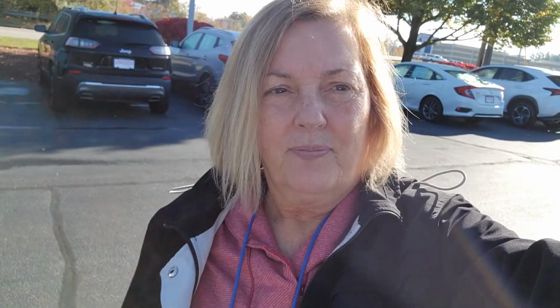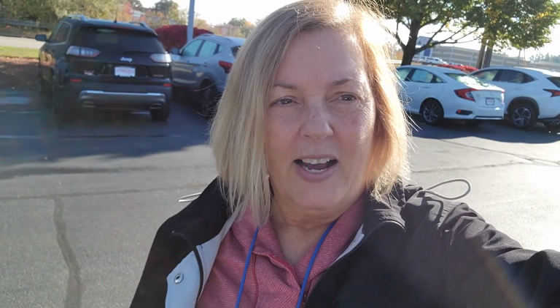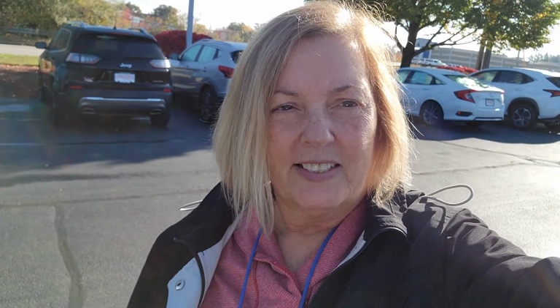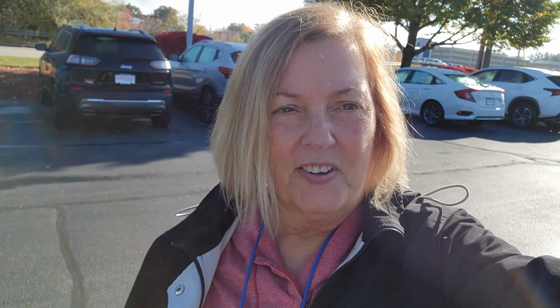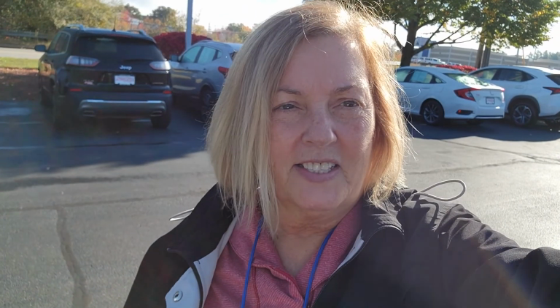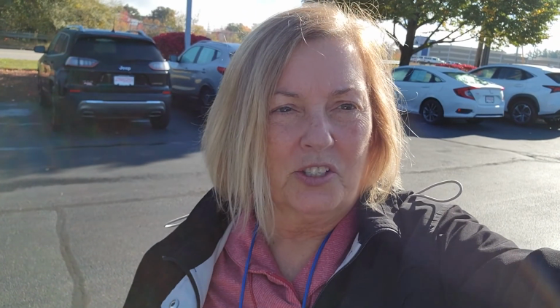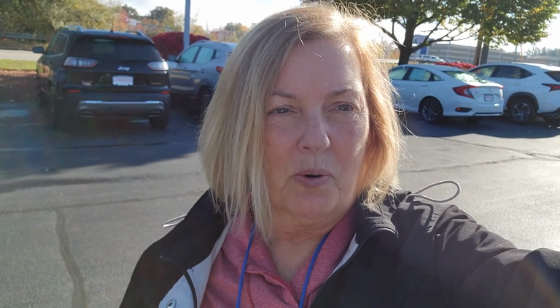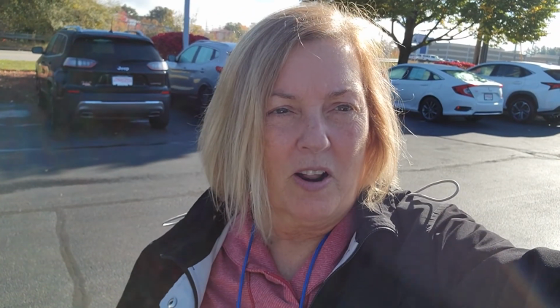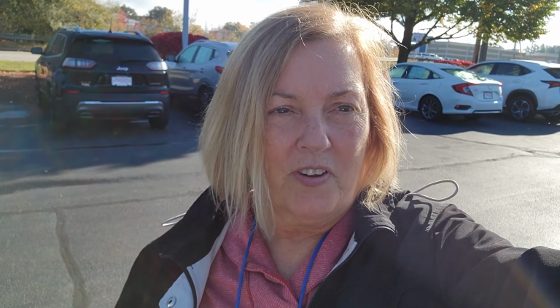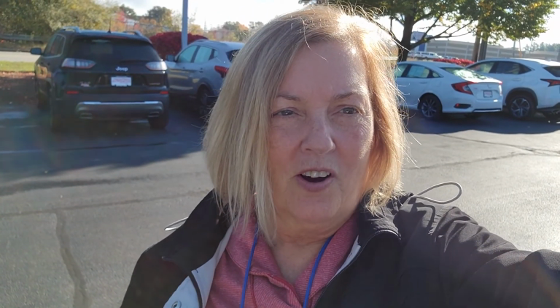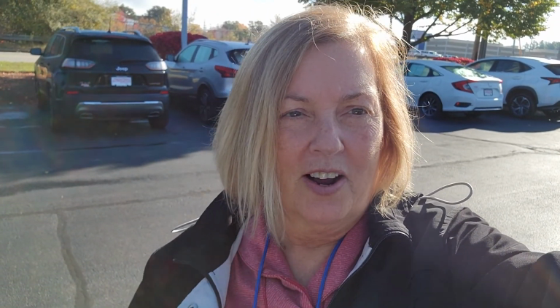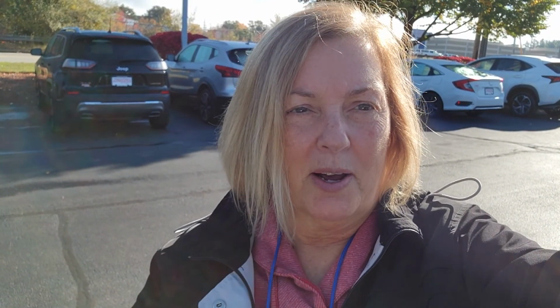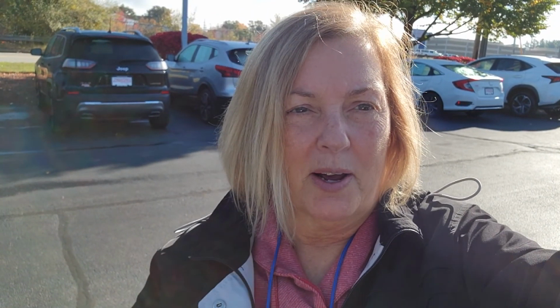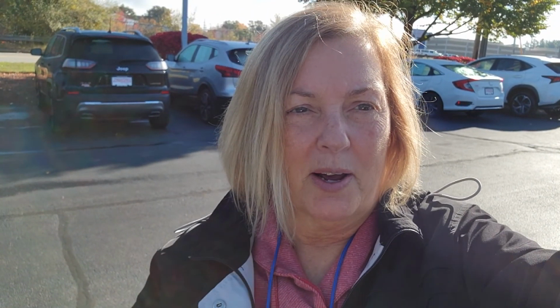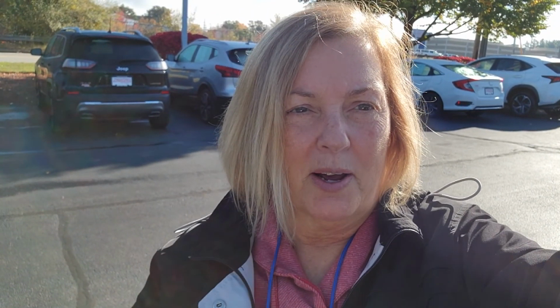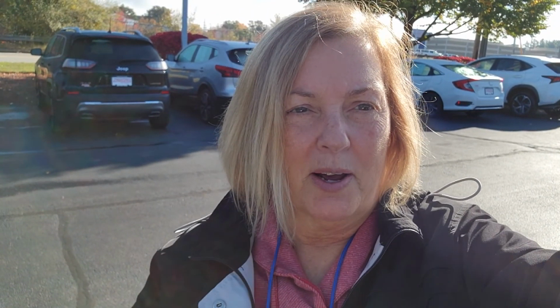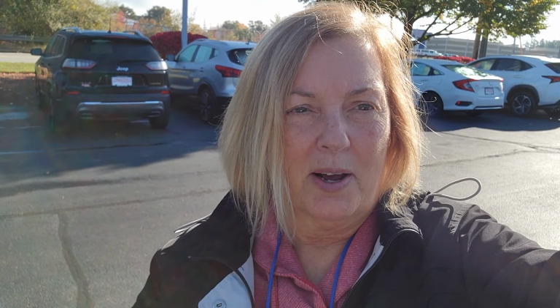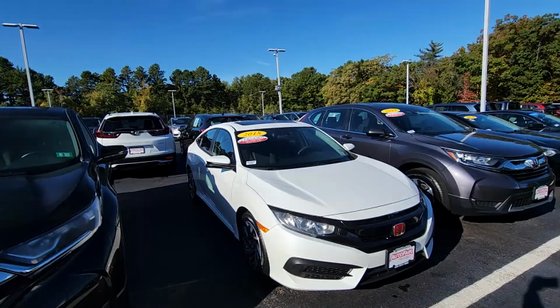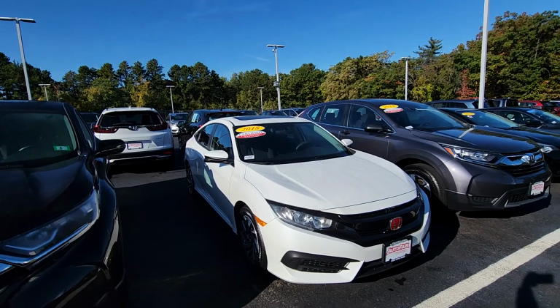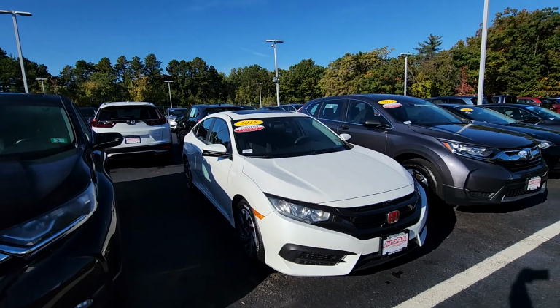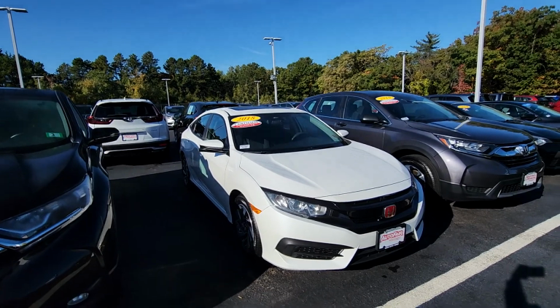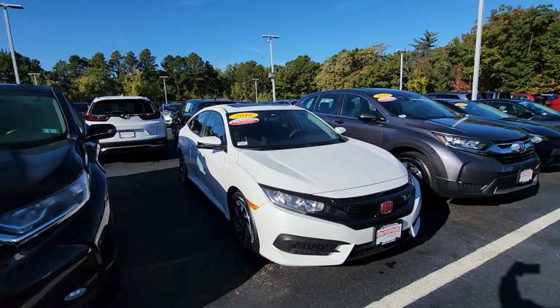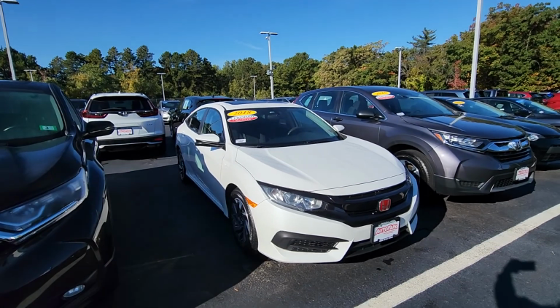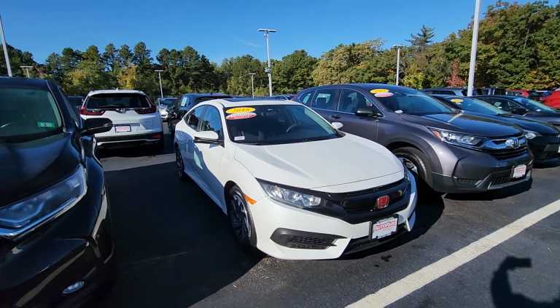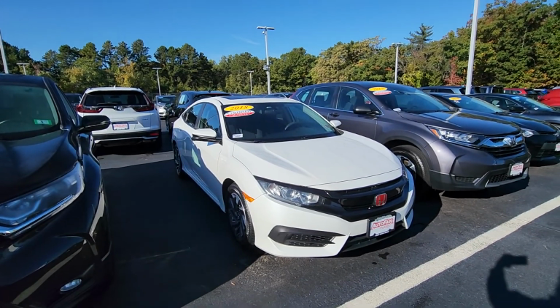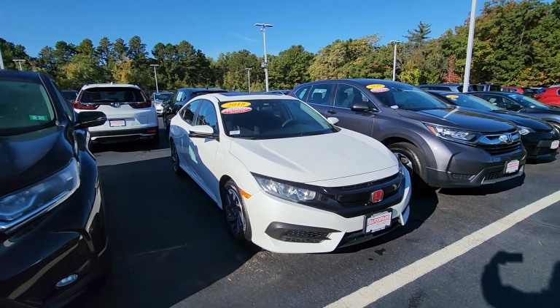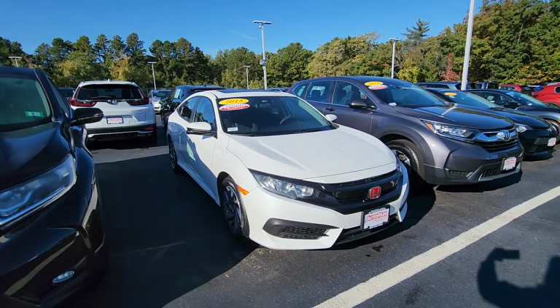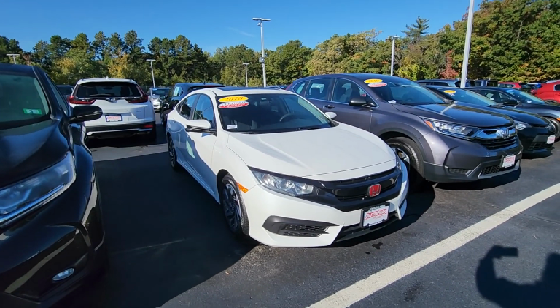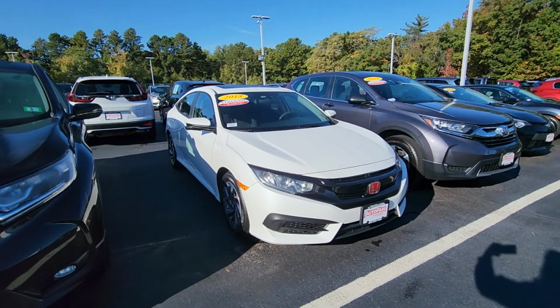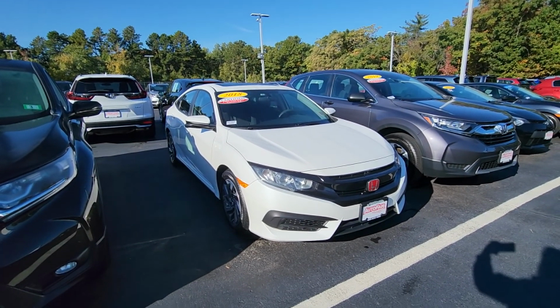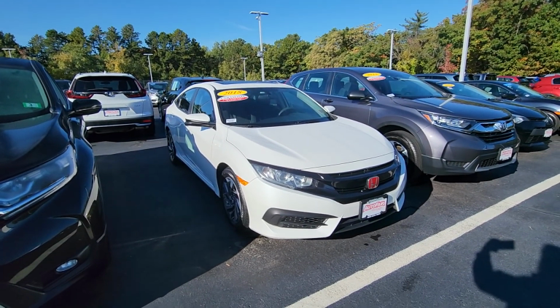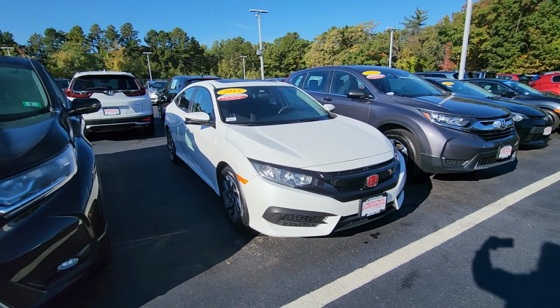Hi Stephanie, this is Sue from Auto for your Honda. I'm making a quick video of a 2018 Honda Civic that you inquired about.